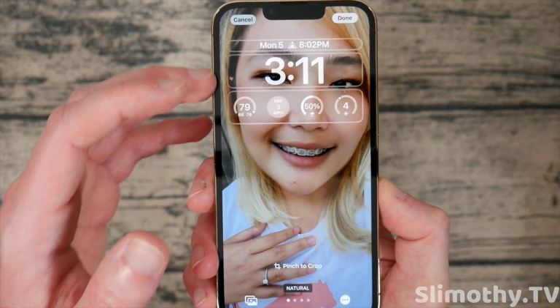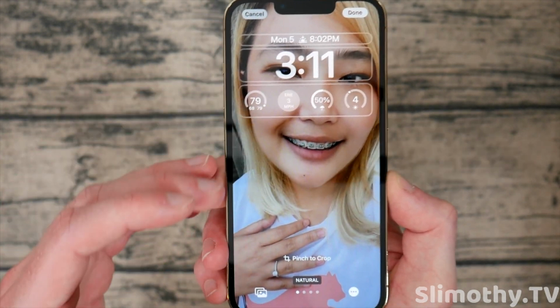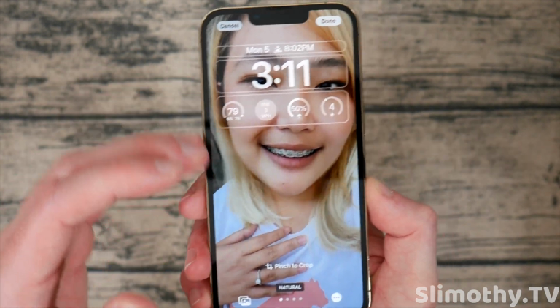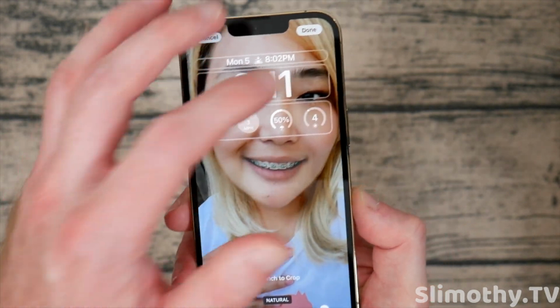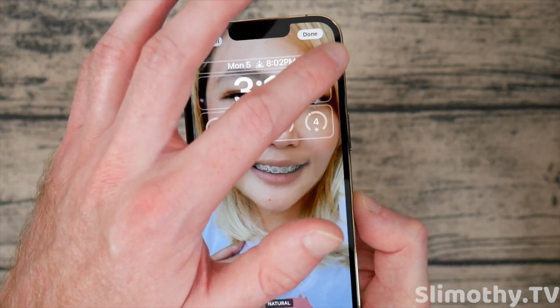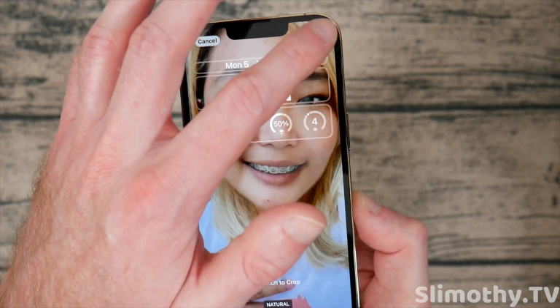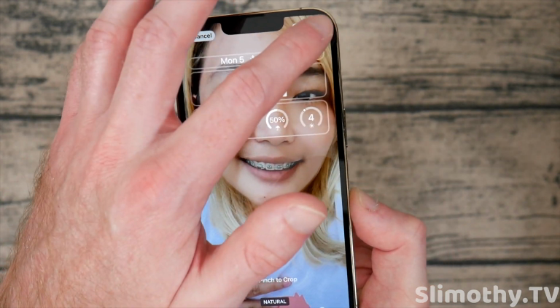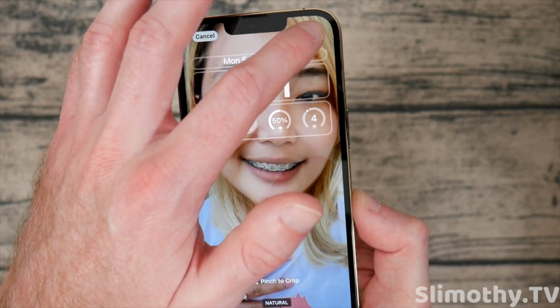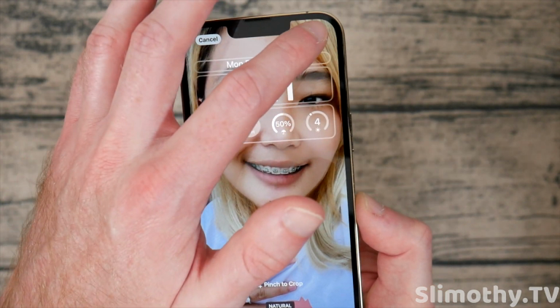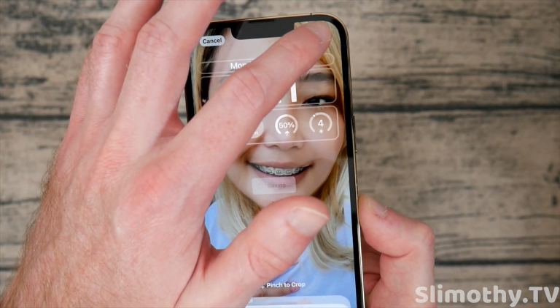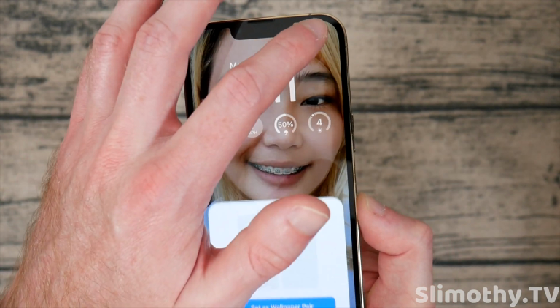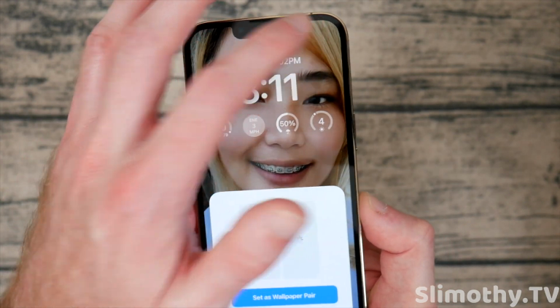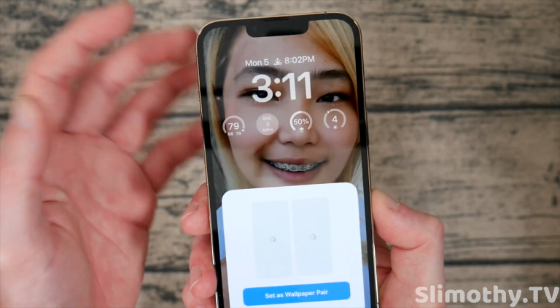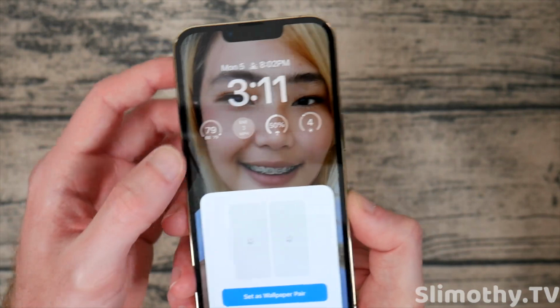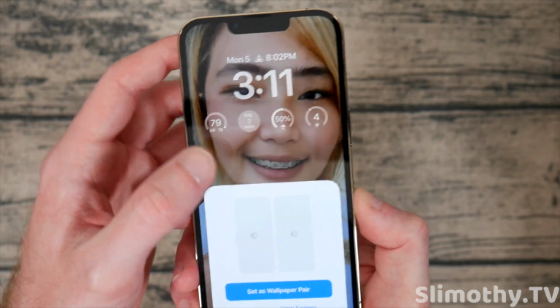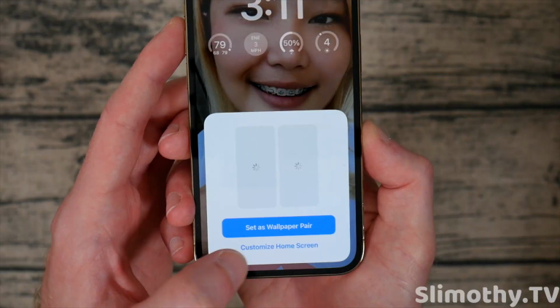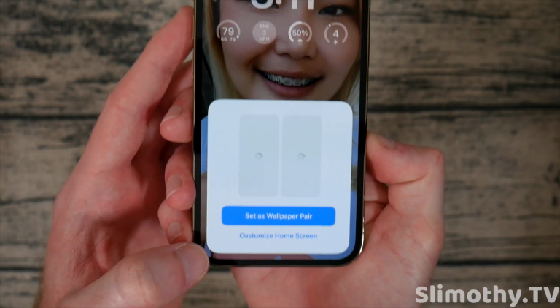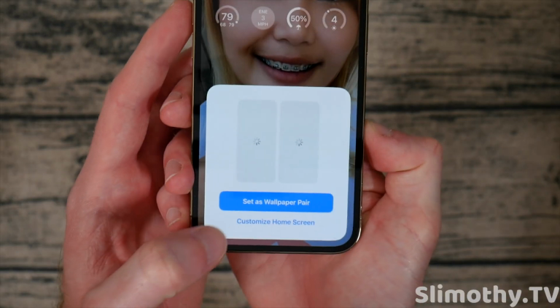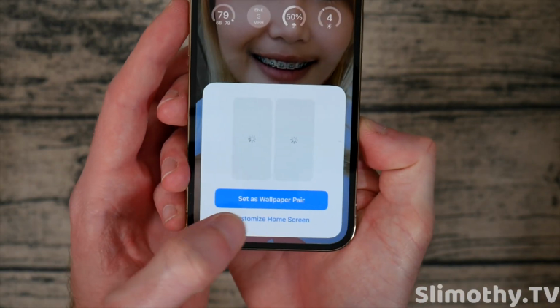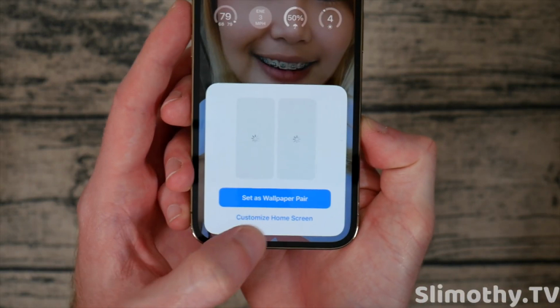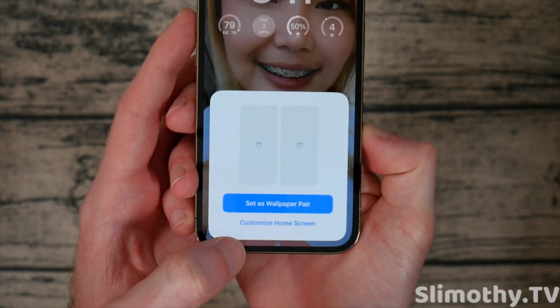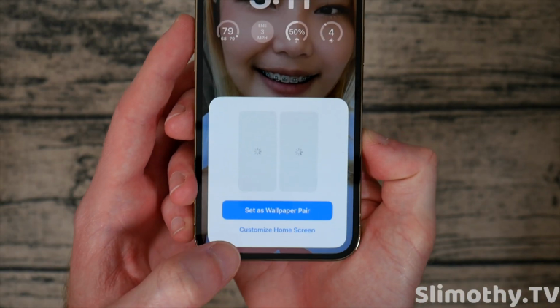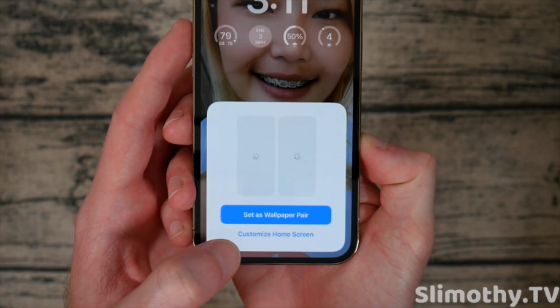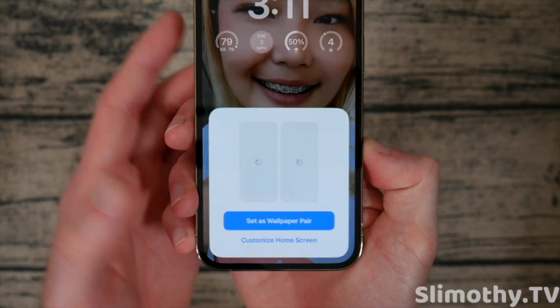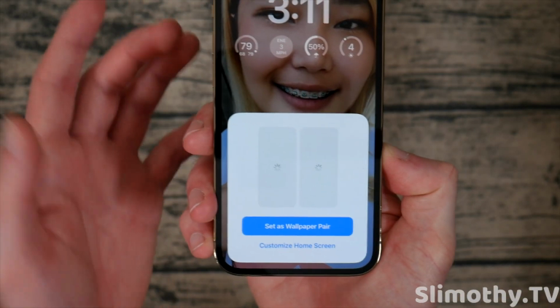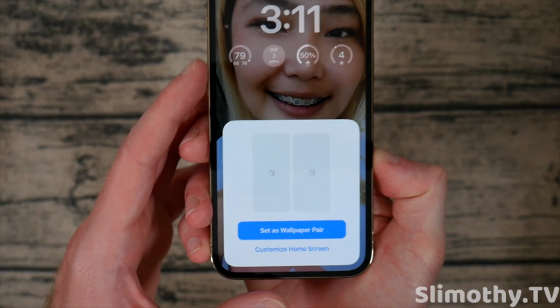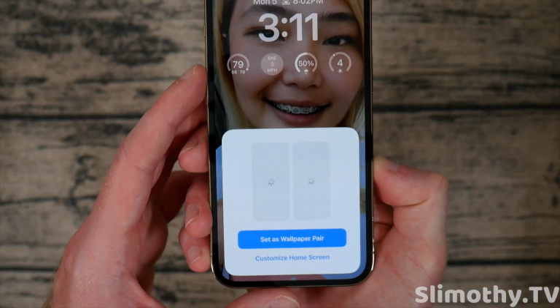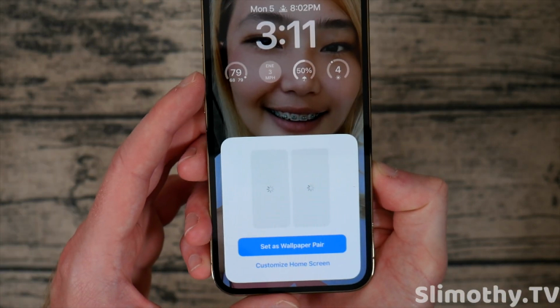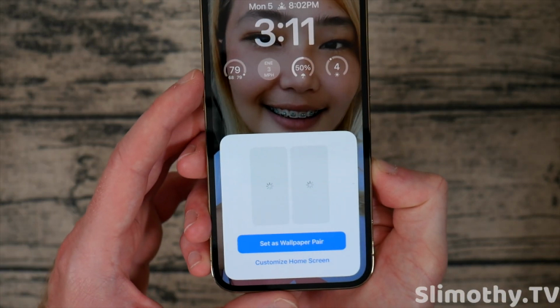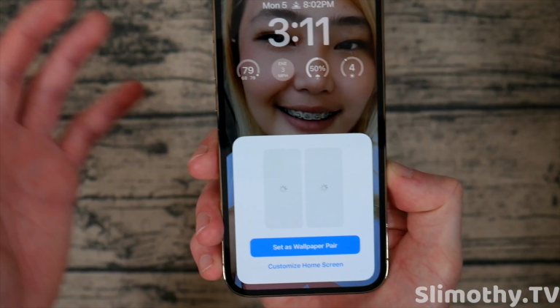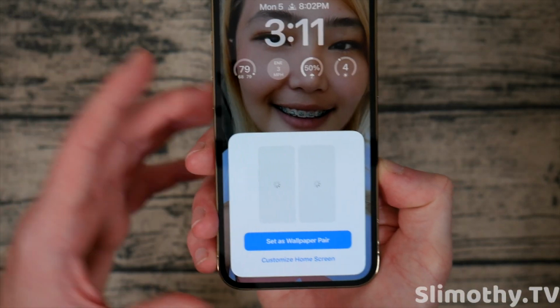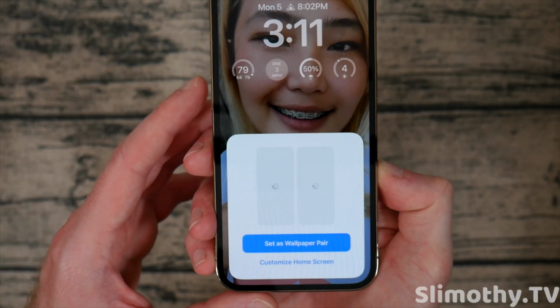You can go through your photos, set whatever you want as your wallpaper, then set it as a pair, or apply it to just the home screen or lock screen.